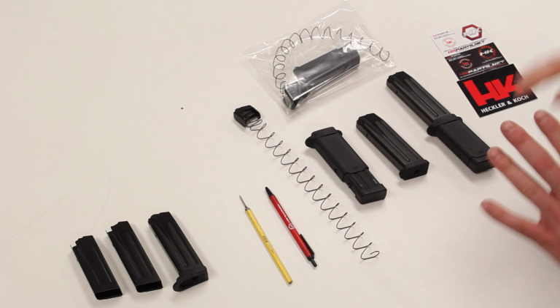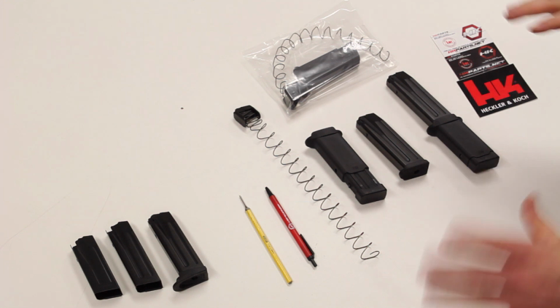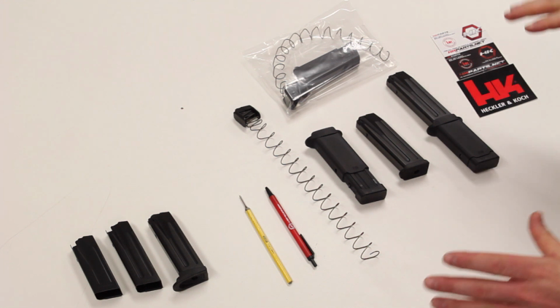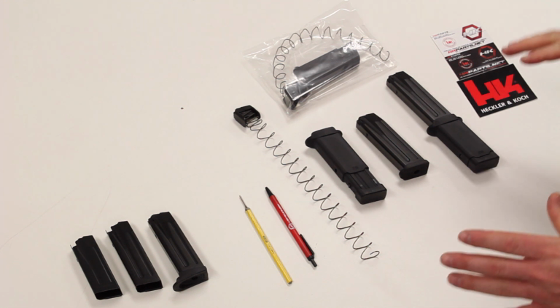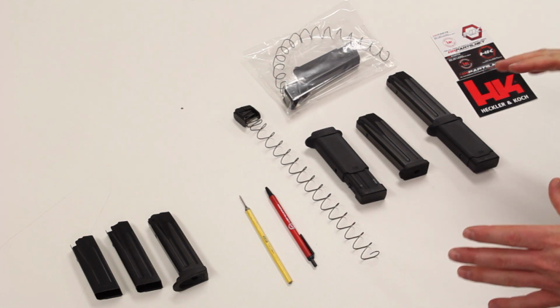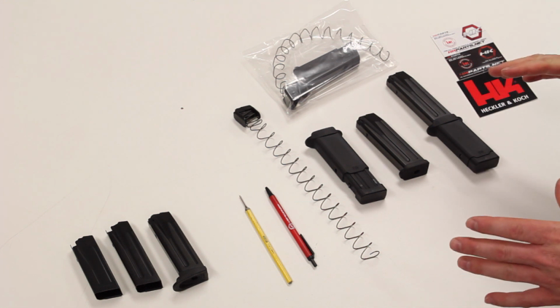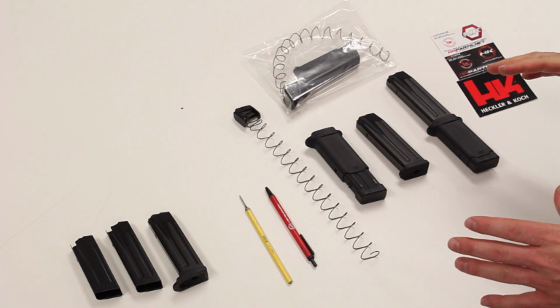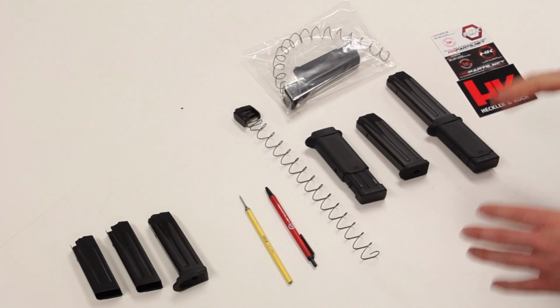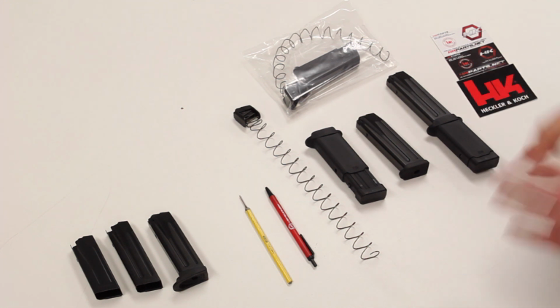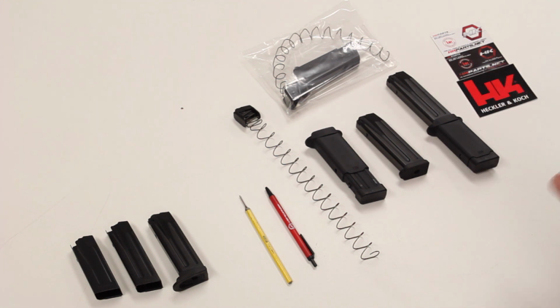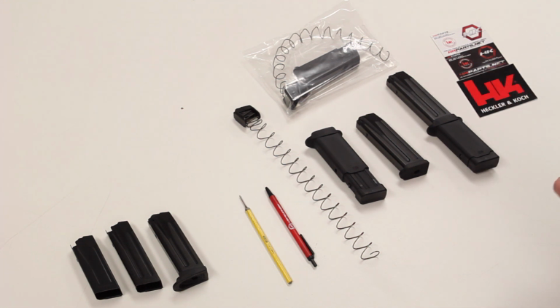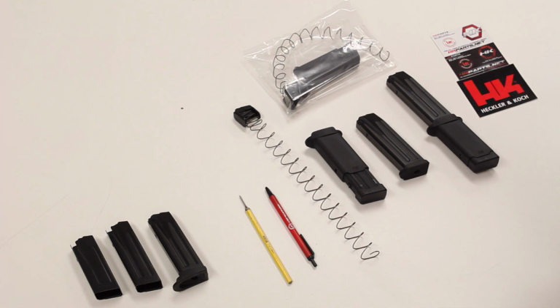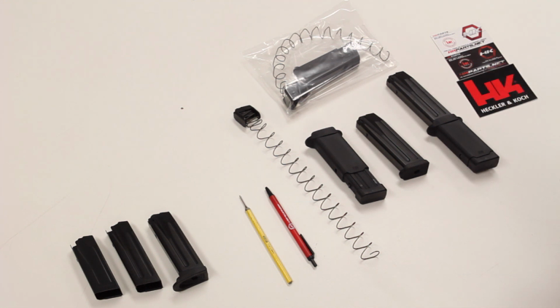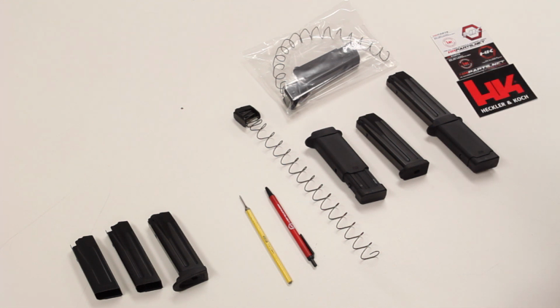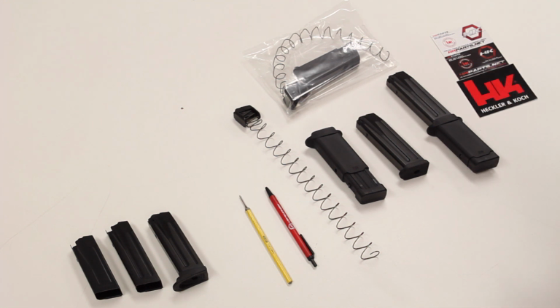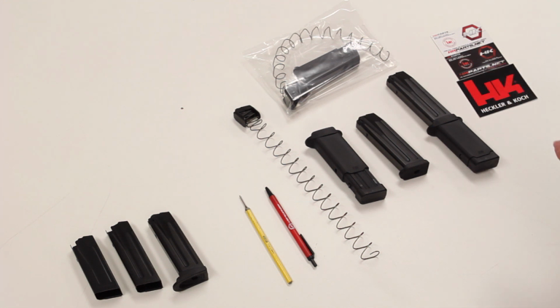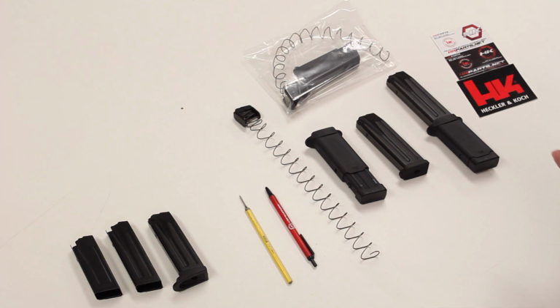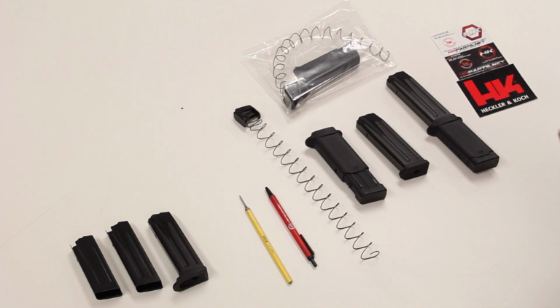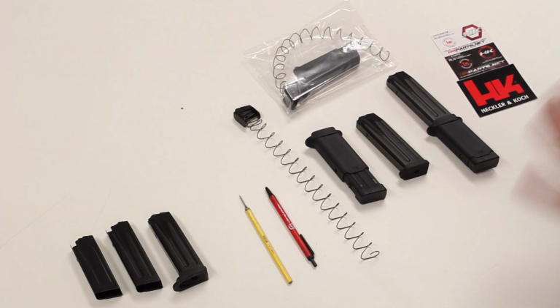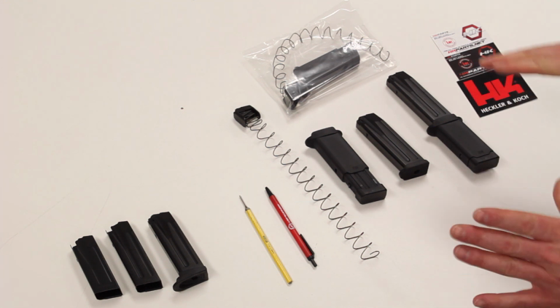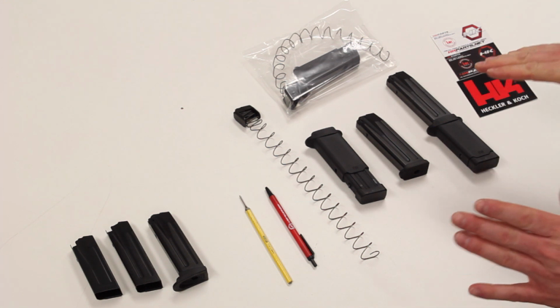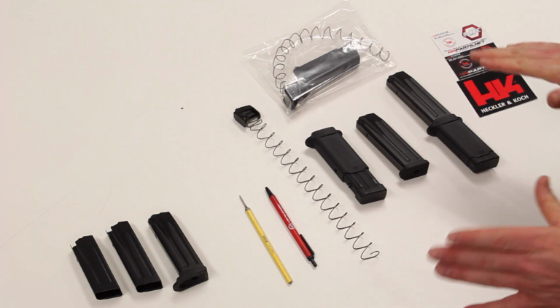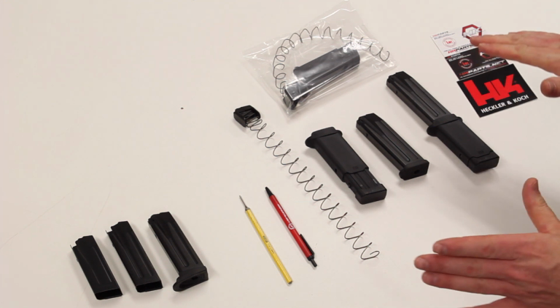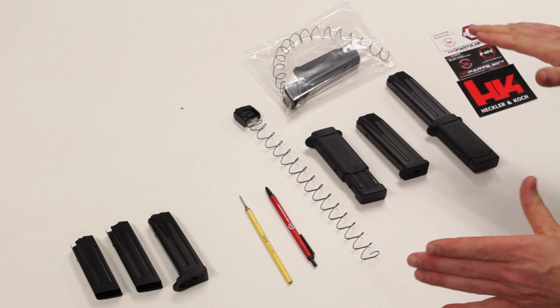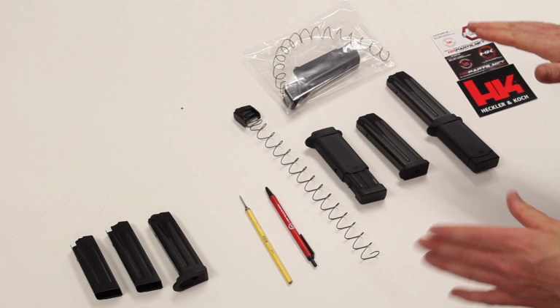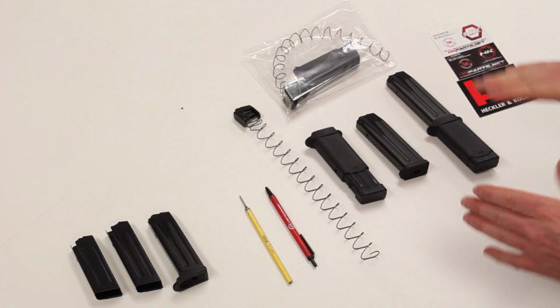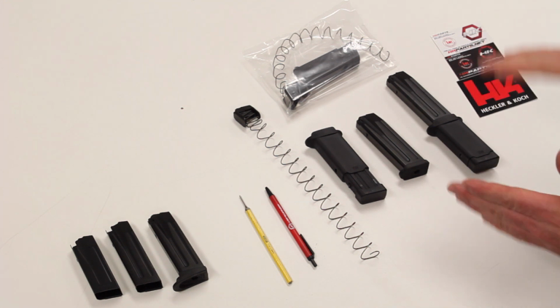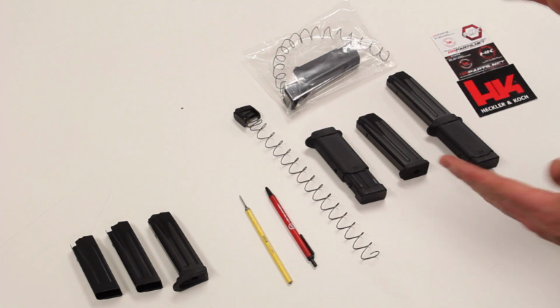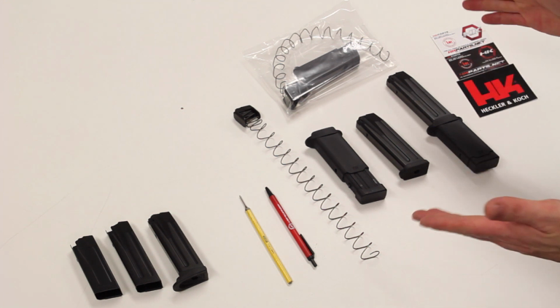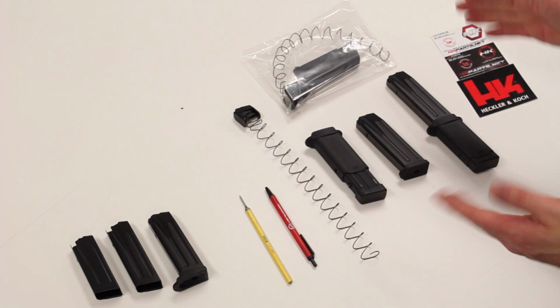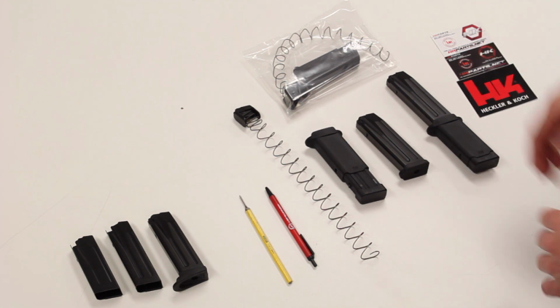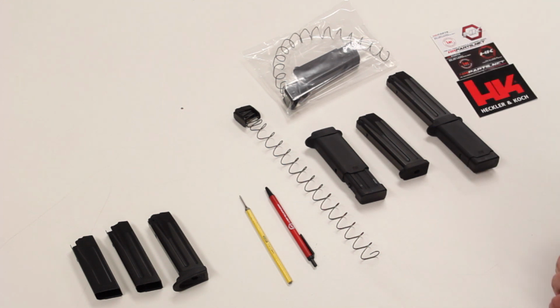Really easy to do, not over-complicated, super easy to install — so this is how it works.